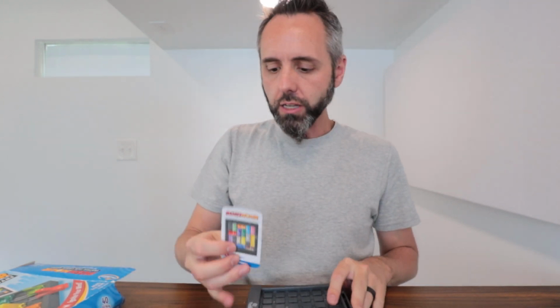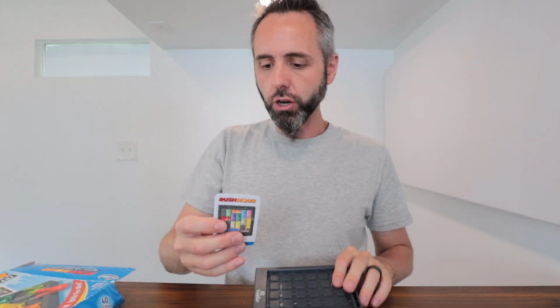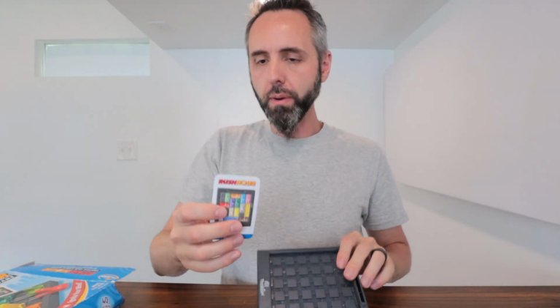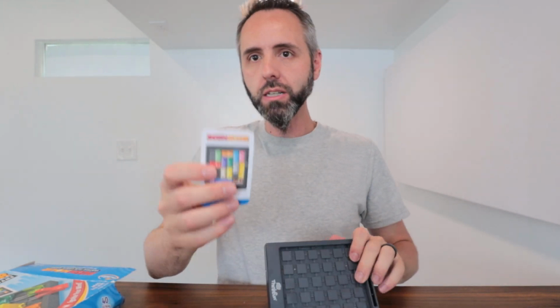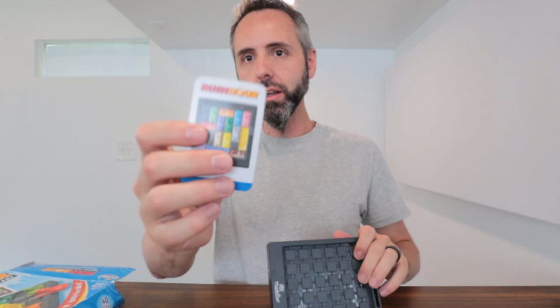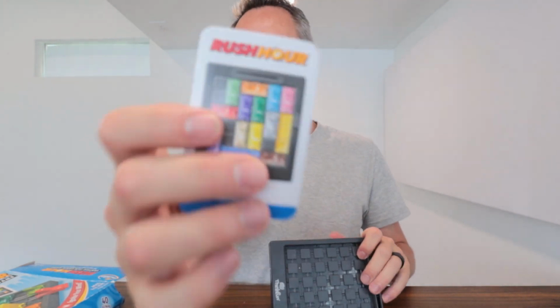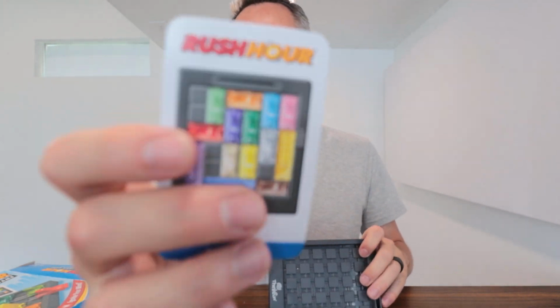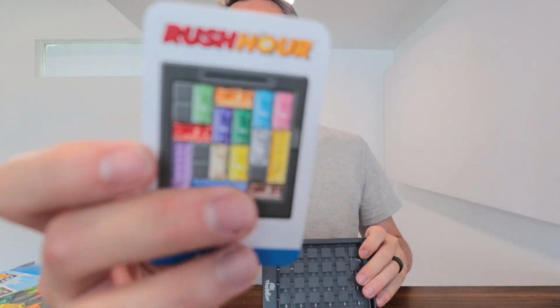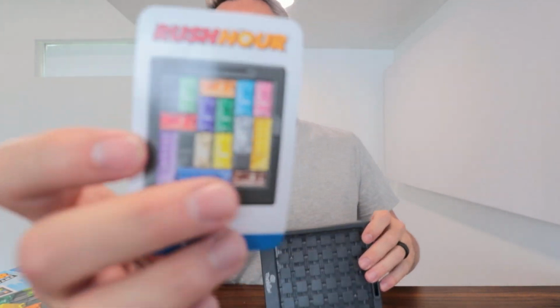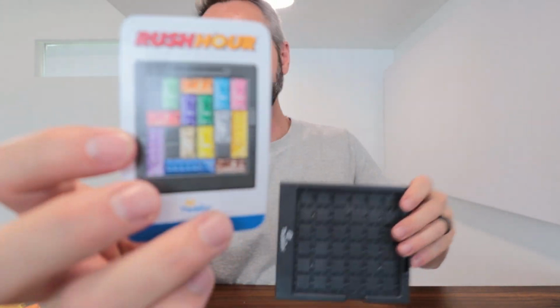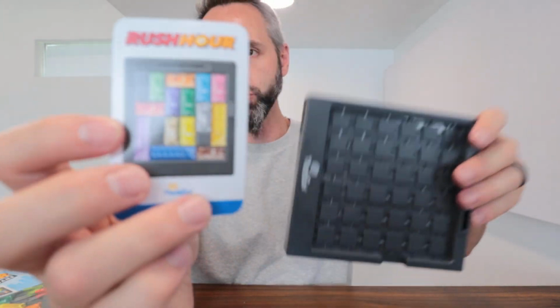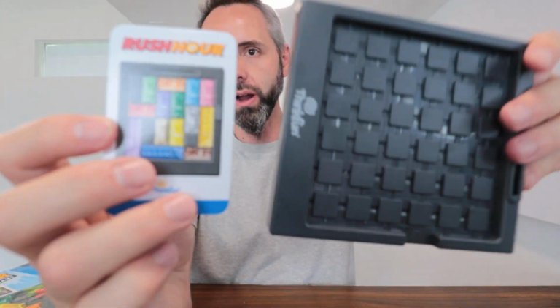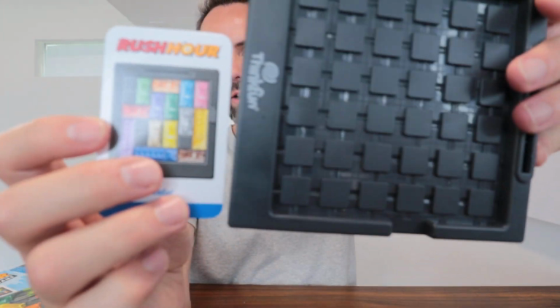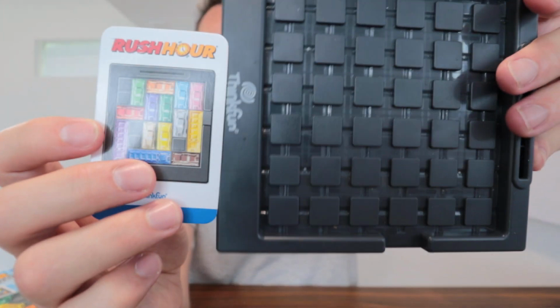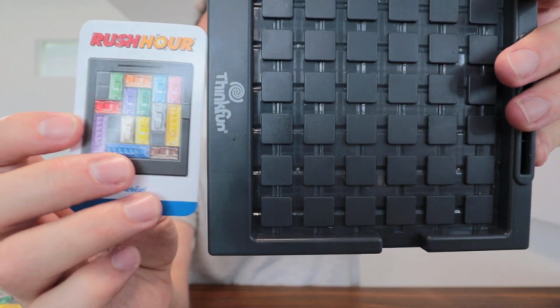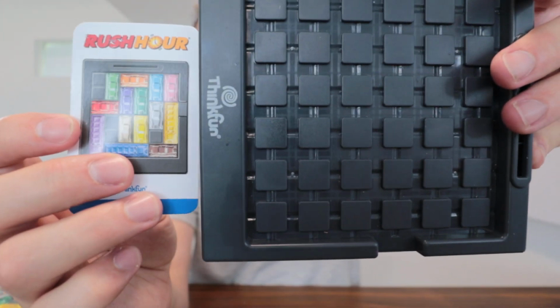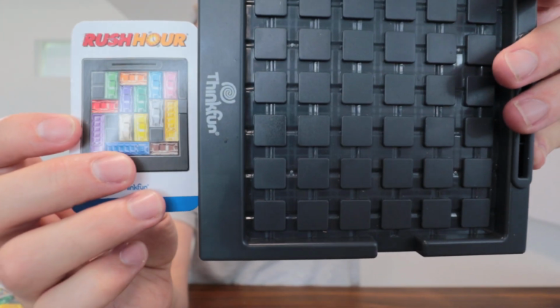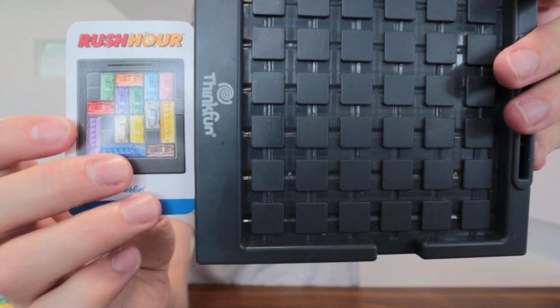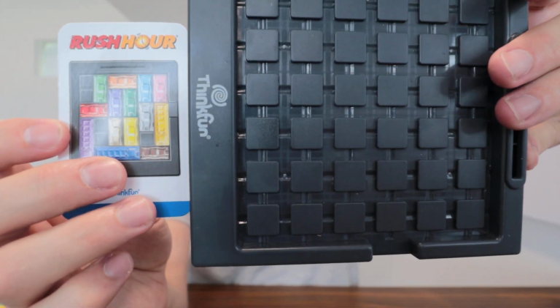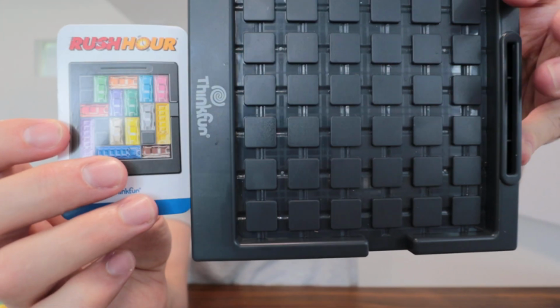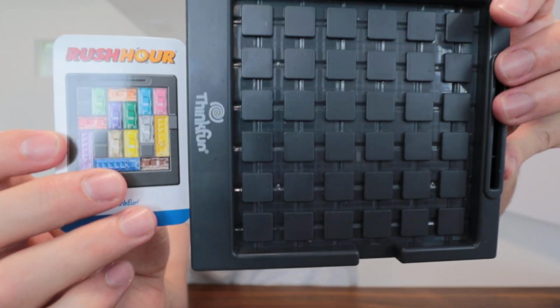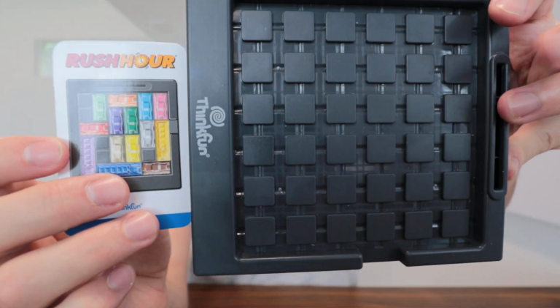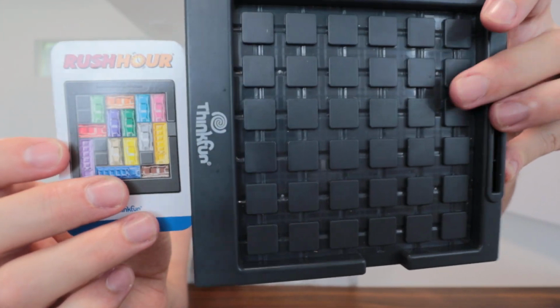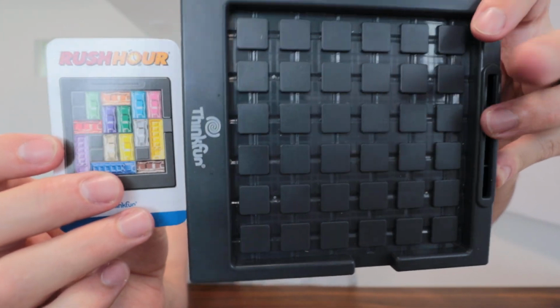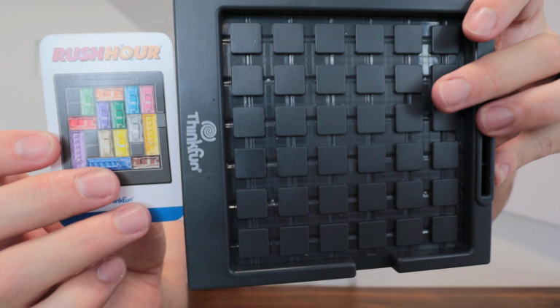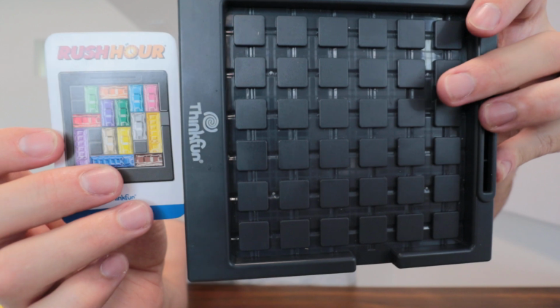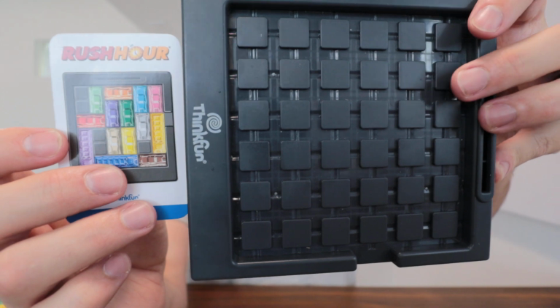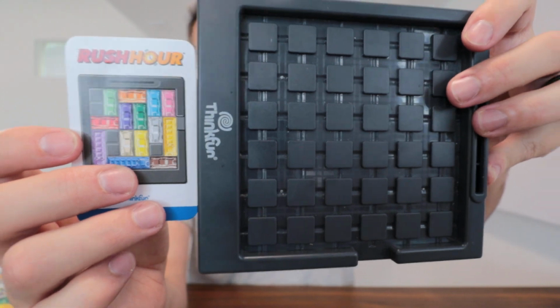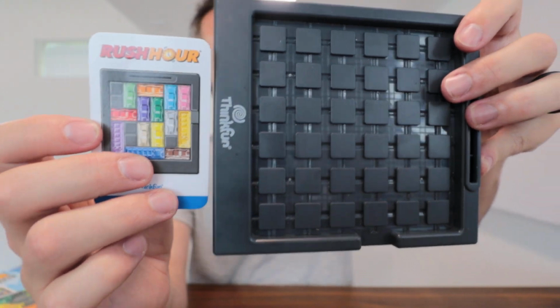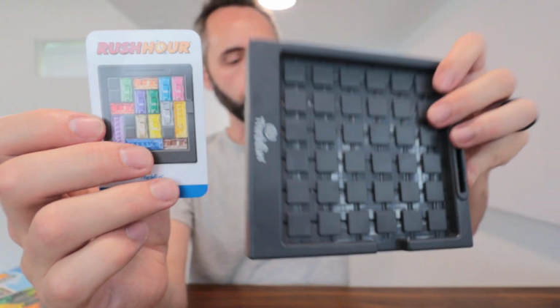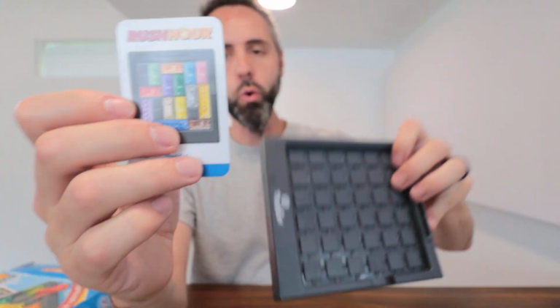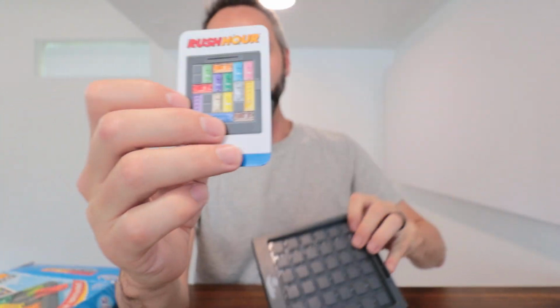They give you the configuration that you need to put the cars in on the grid. You're basically going to take this picture right here and set it up exactly how it is on the board.